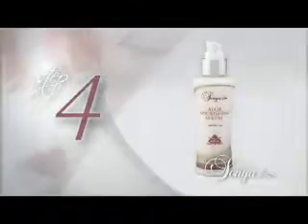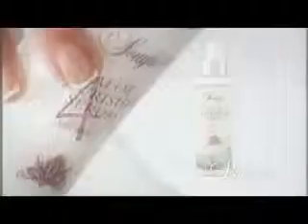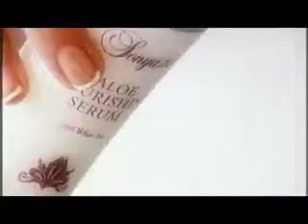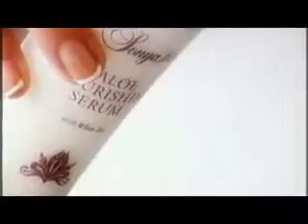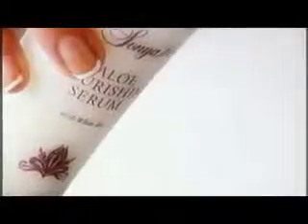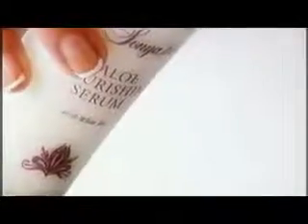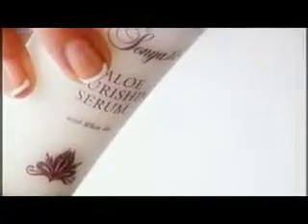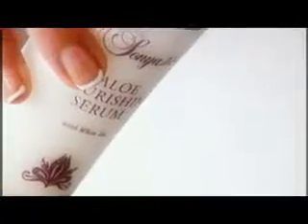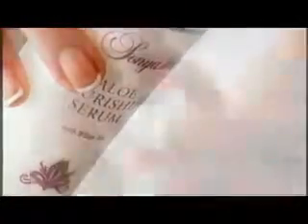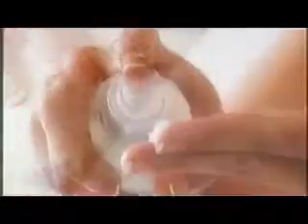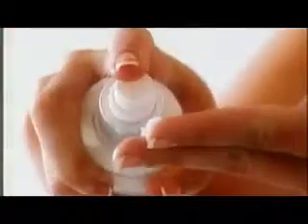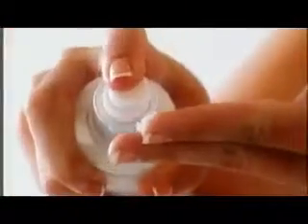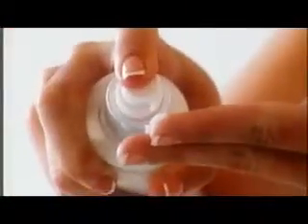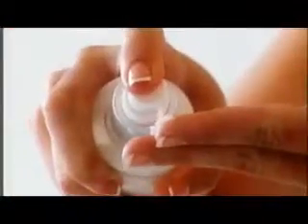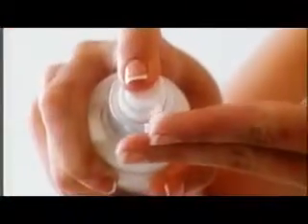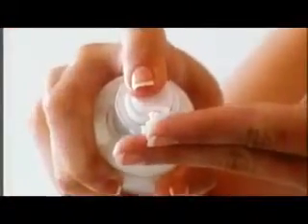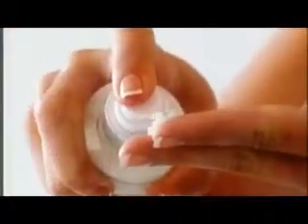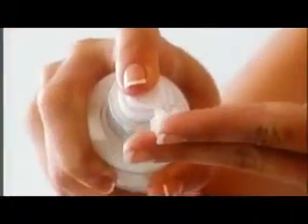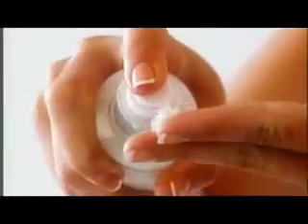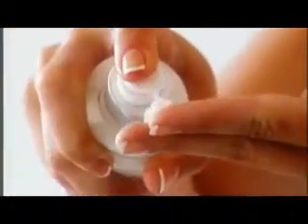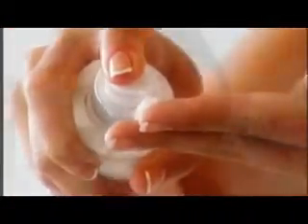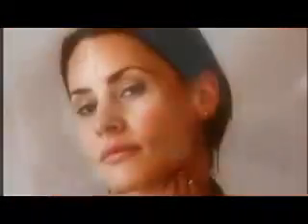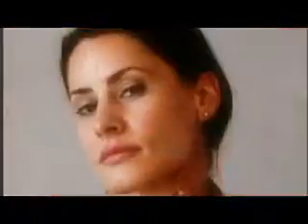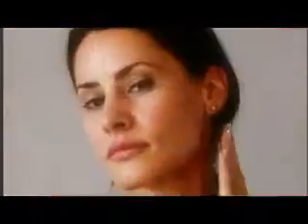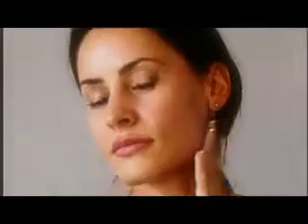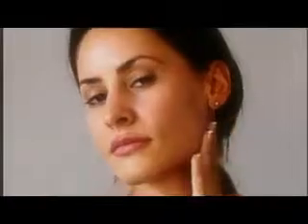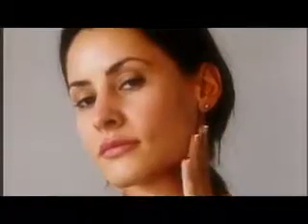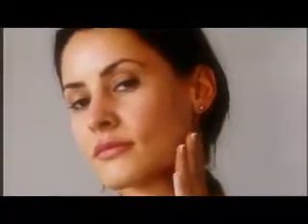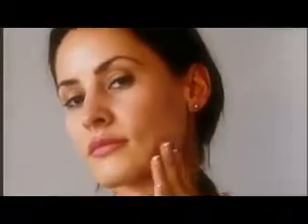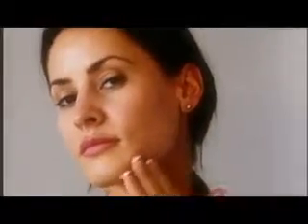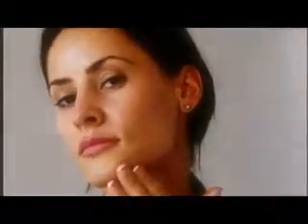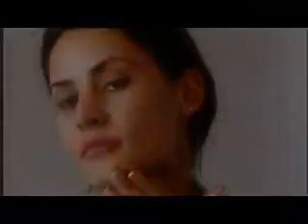Nourish. Nourished skin is healthier, younger-looking skin. New Aloe Nourishing Serum with white tea extract preserves and replenishes your skin's natural moisture. The lightweight formula keeps your skin looking and feeling young and healthy.